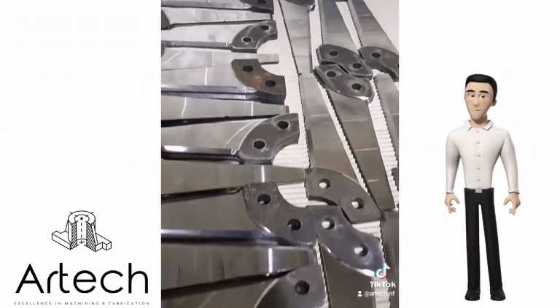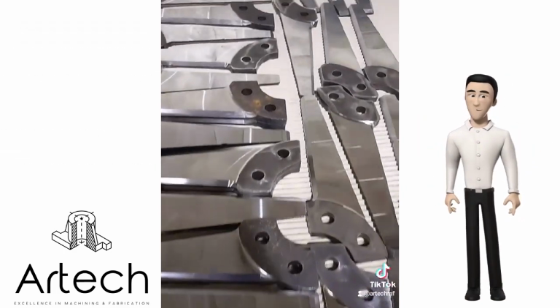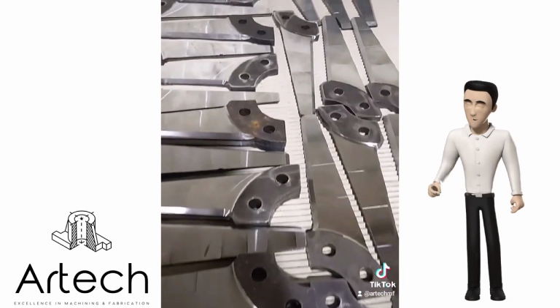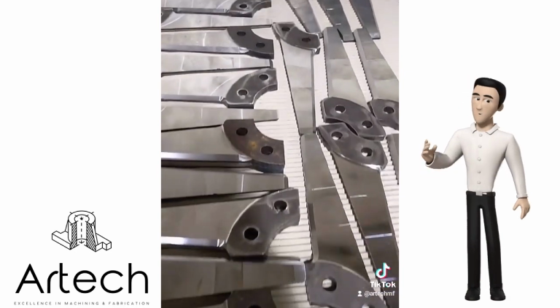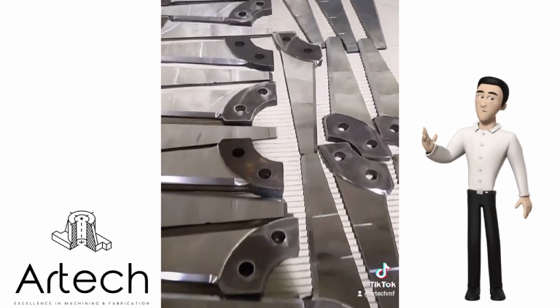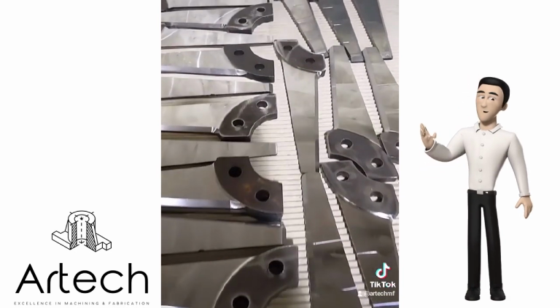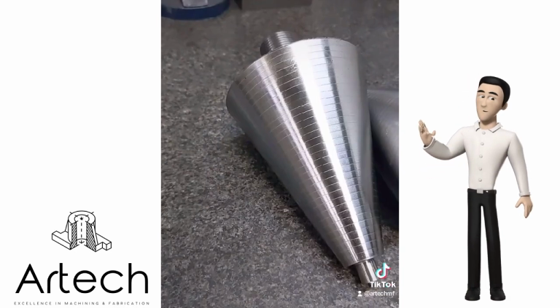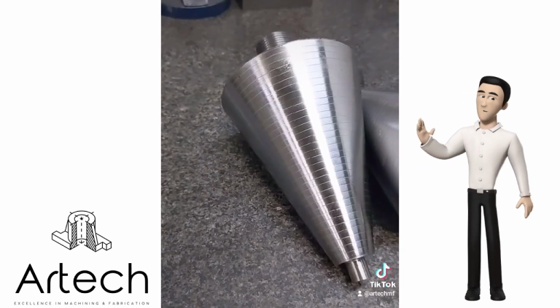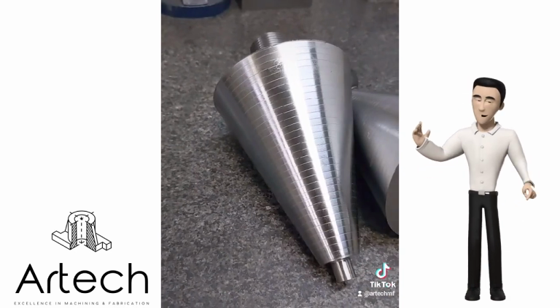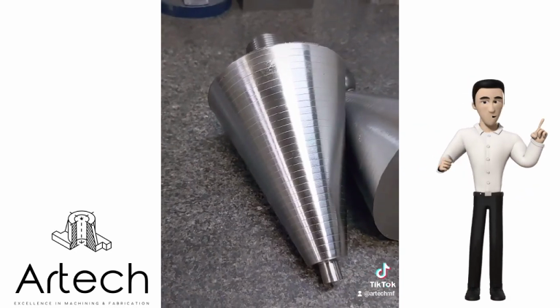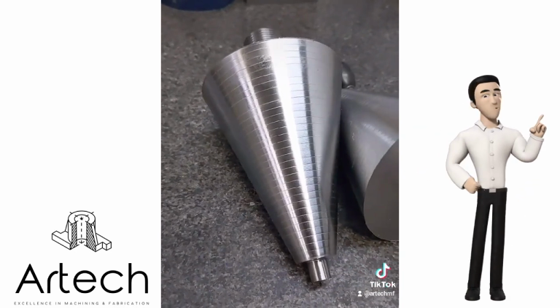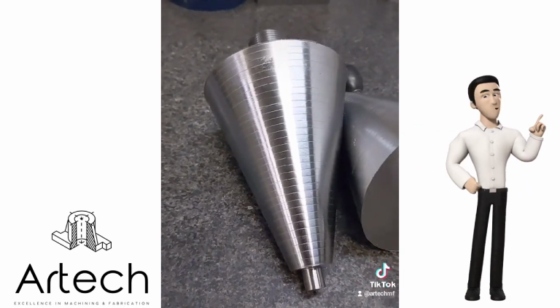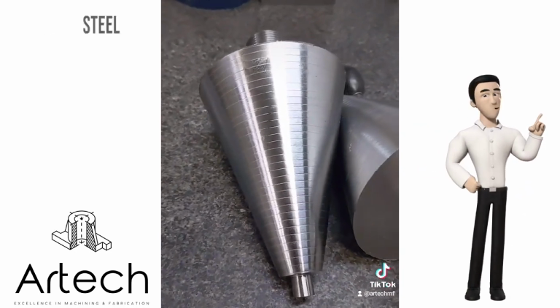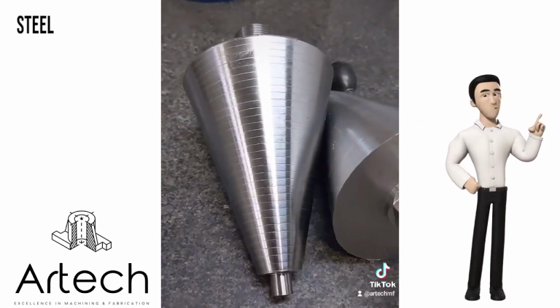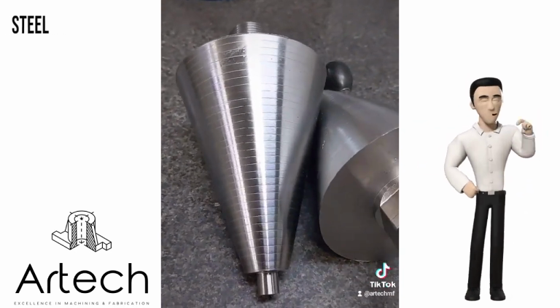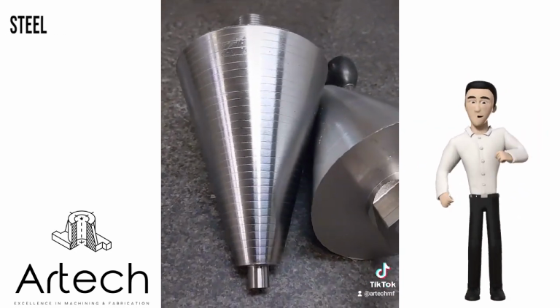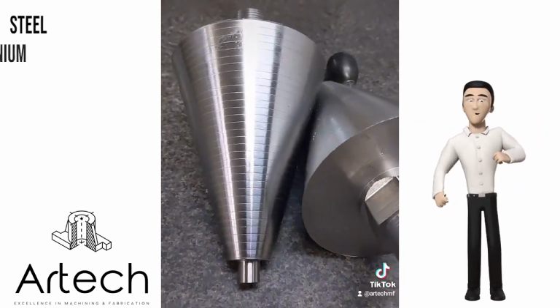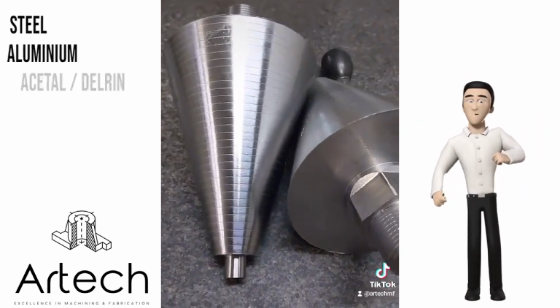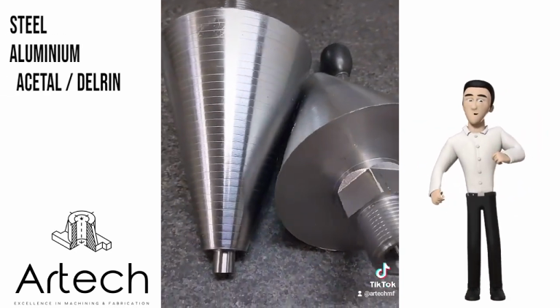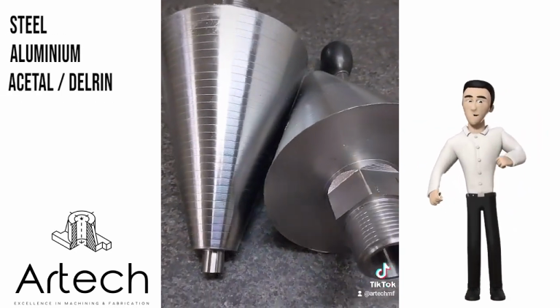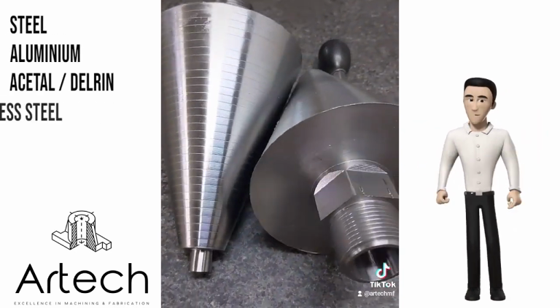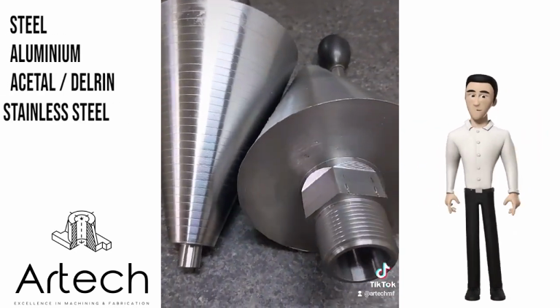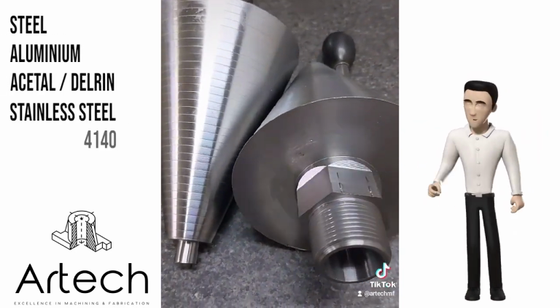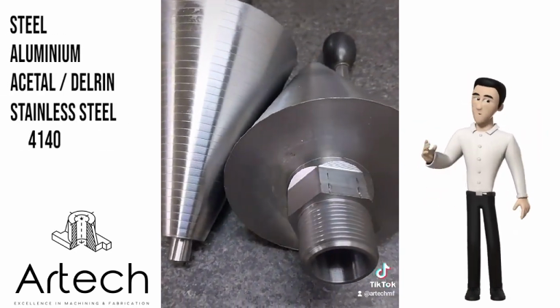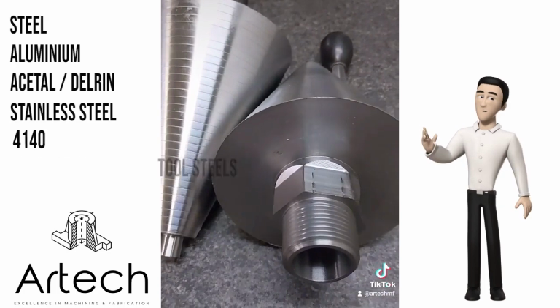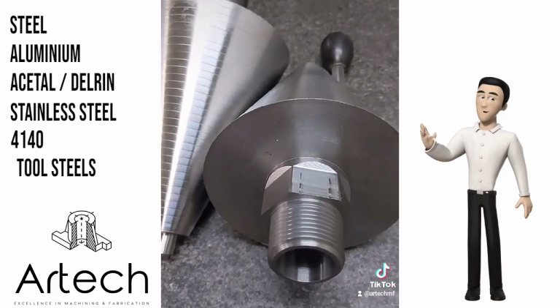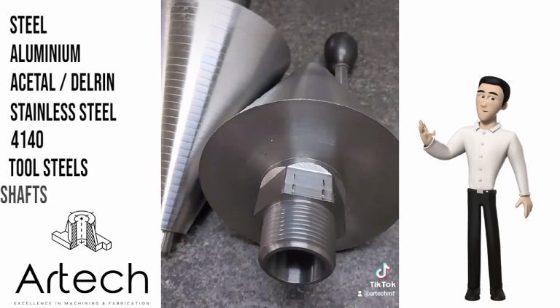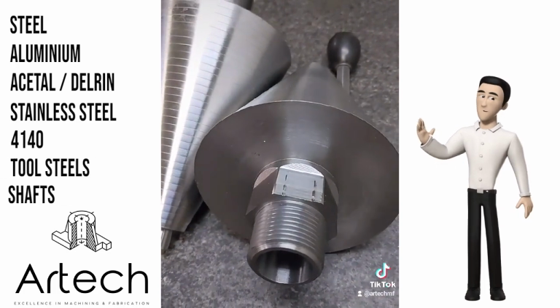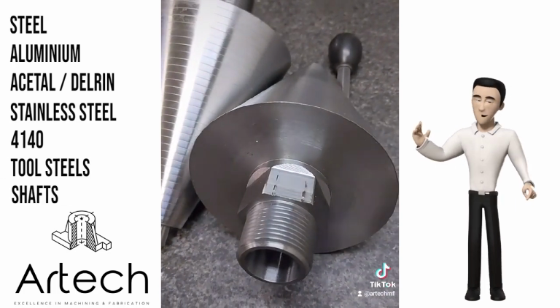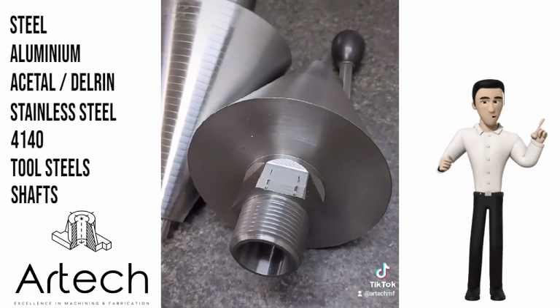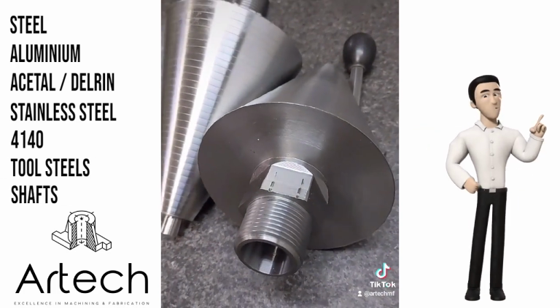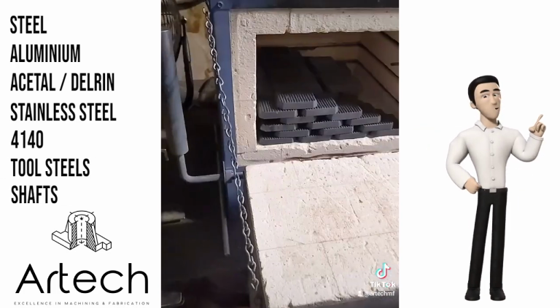We also deal with an array of materials, from steel, aluminium and plastics, to stainless steel, 4140 and A2 tool steels.